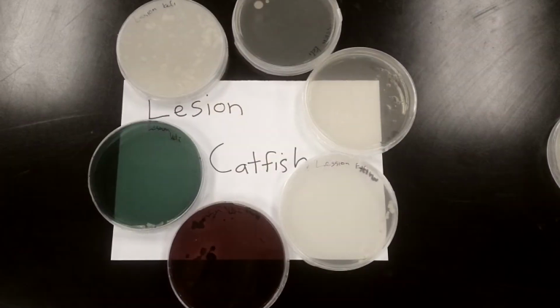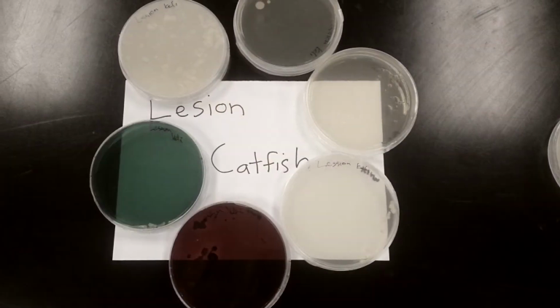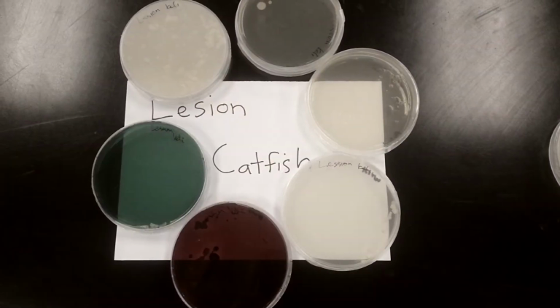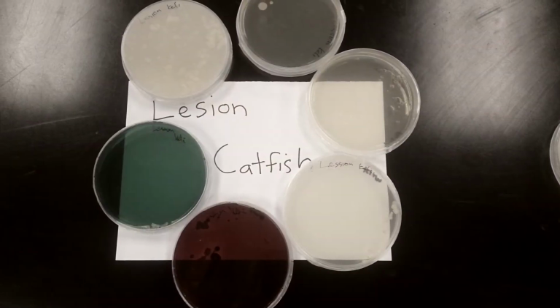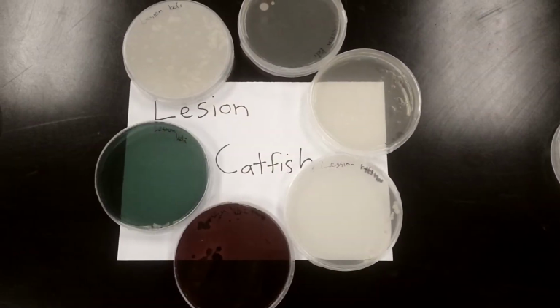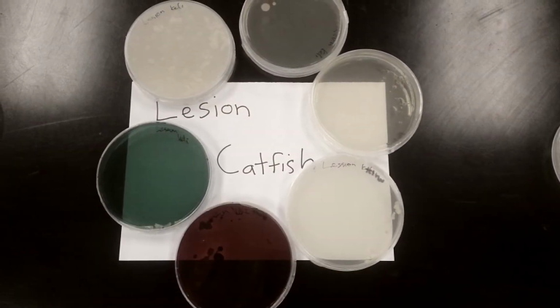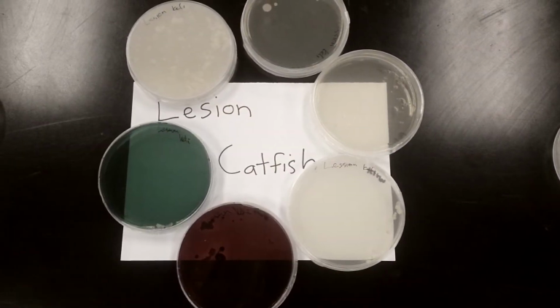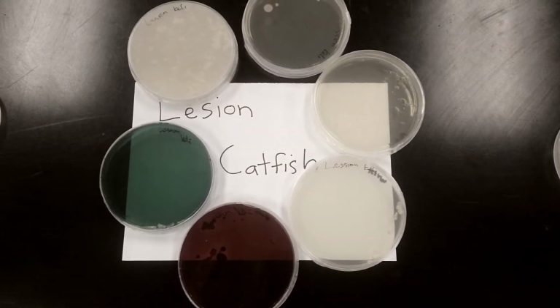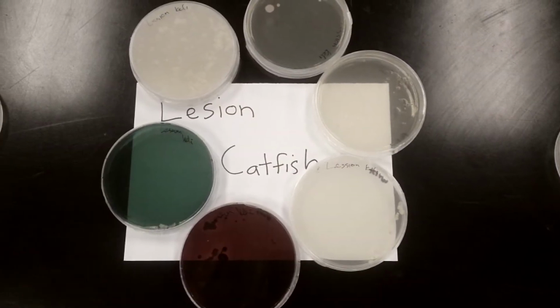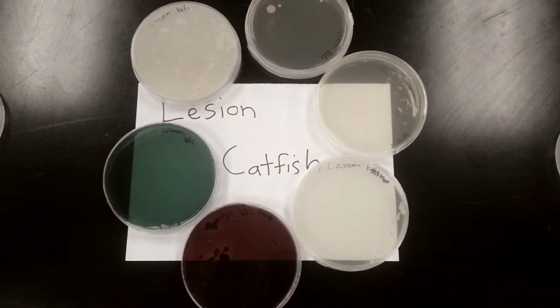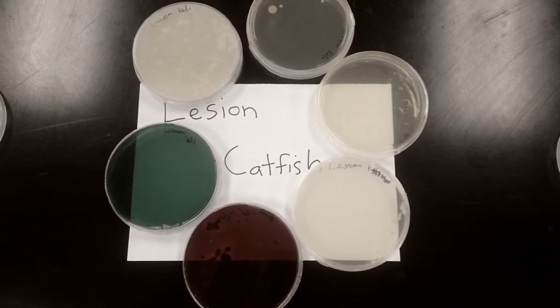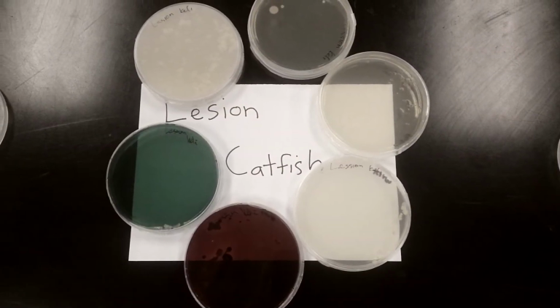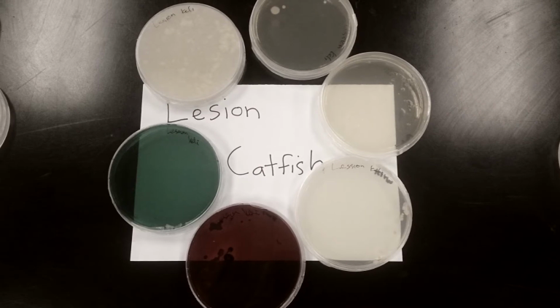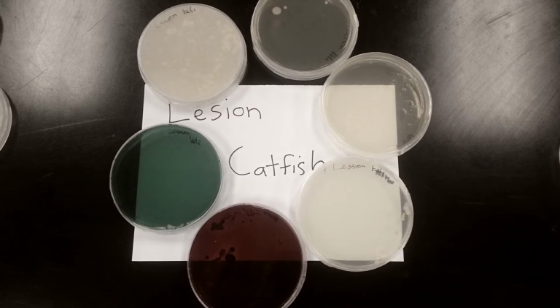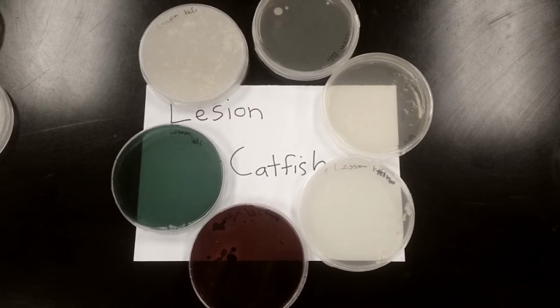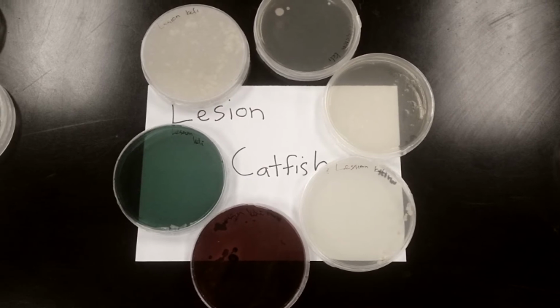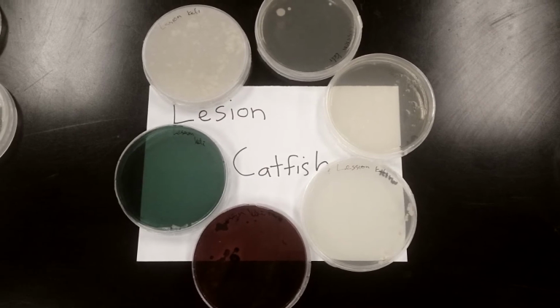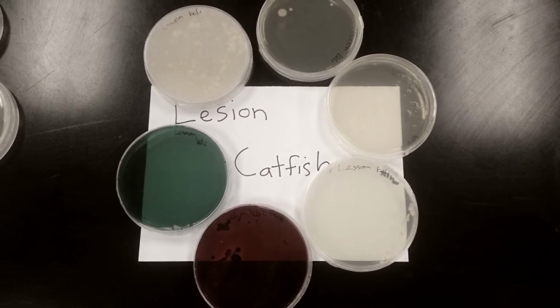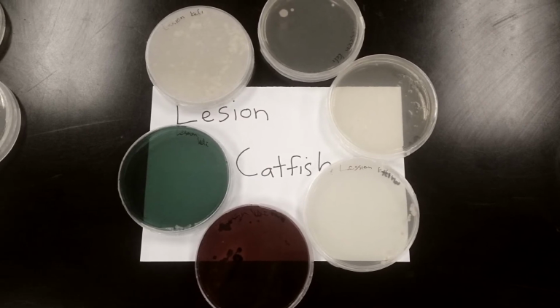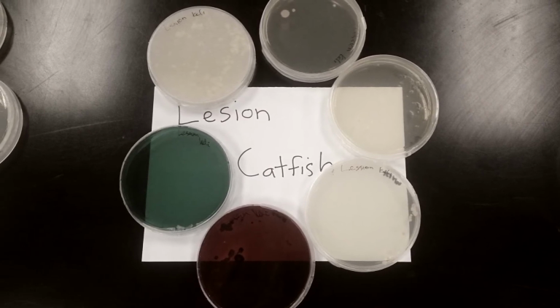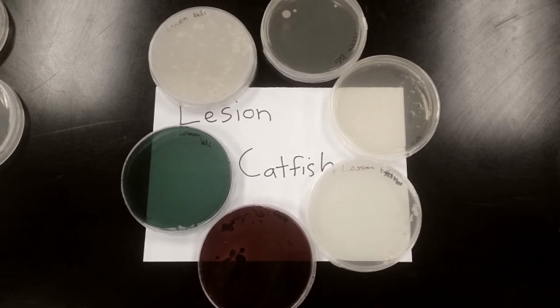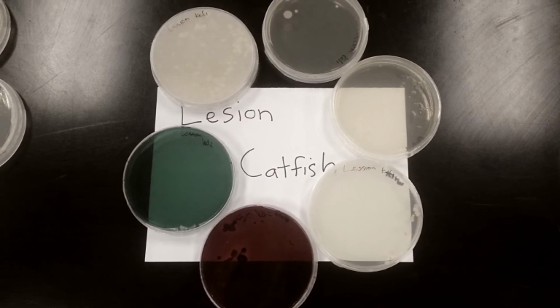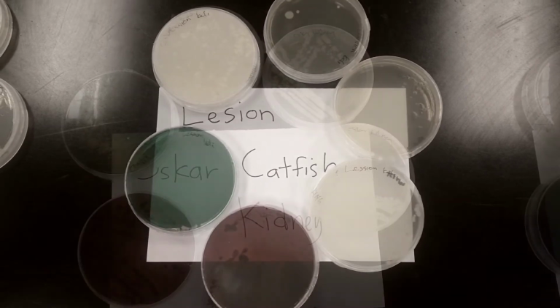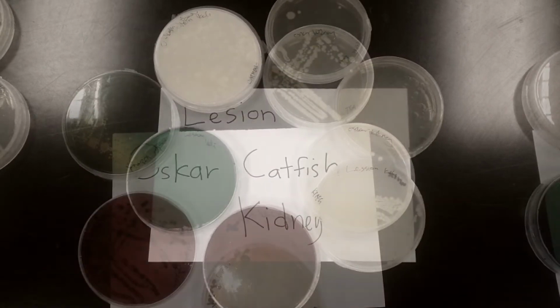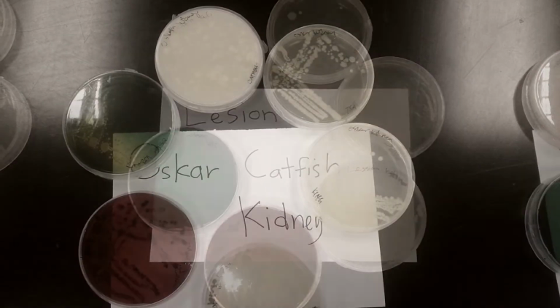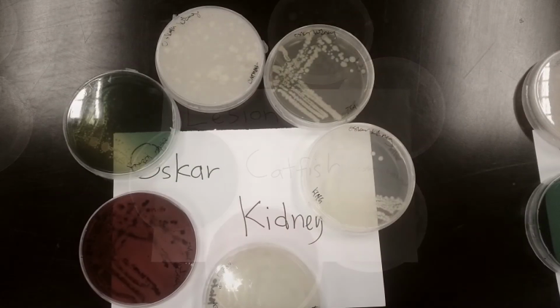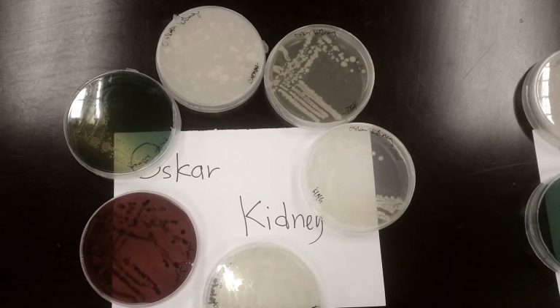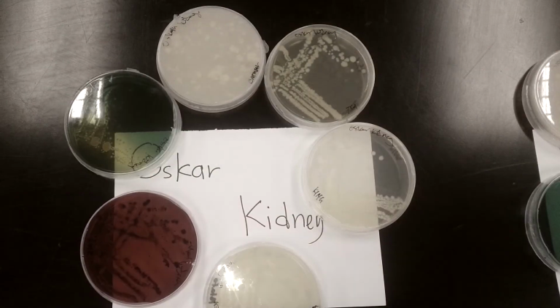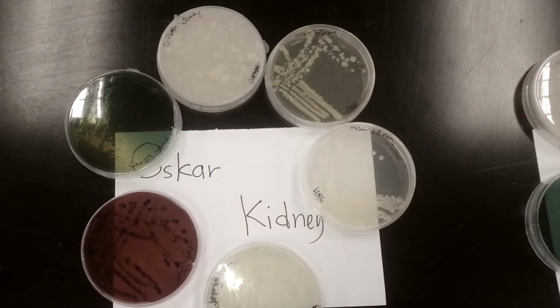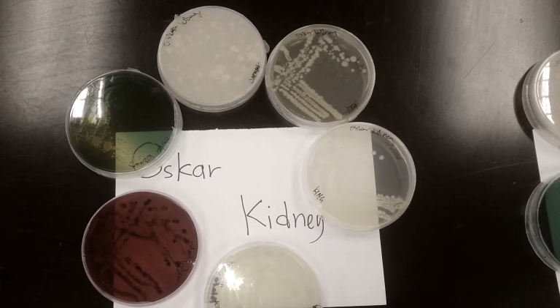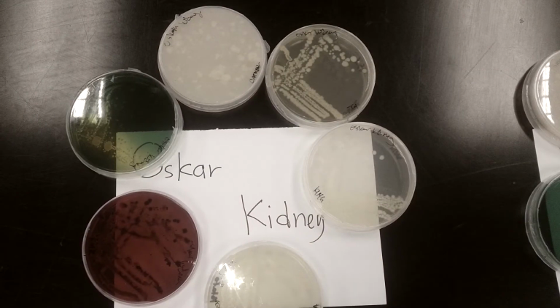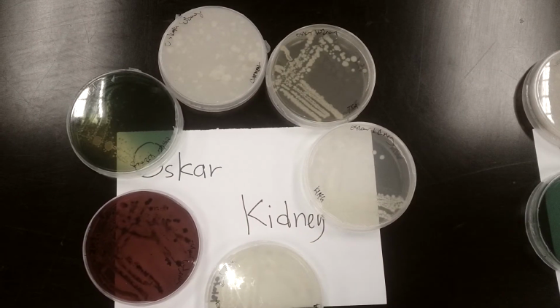And then this is the result that came out from the incubator.